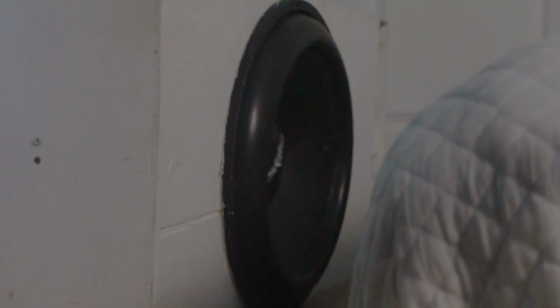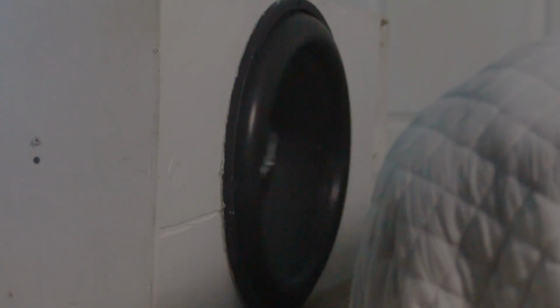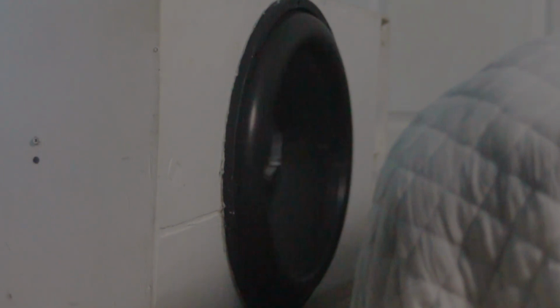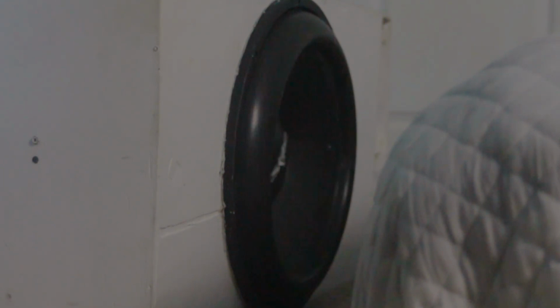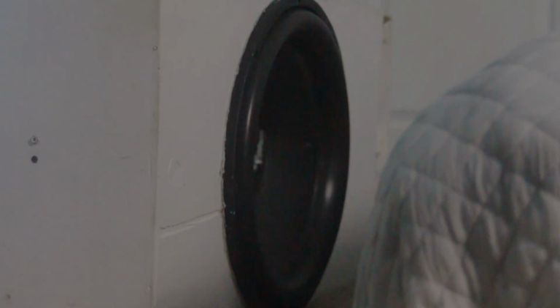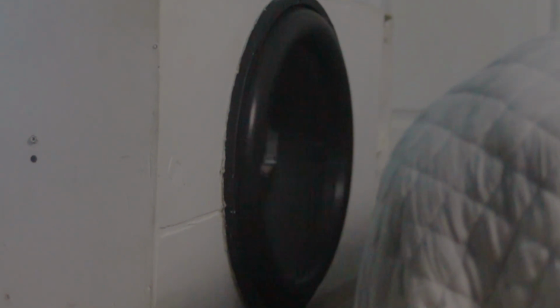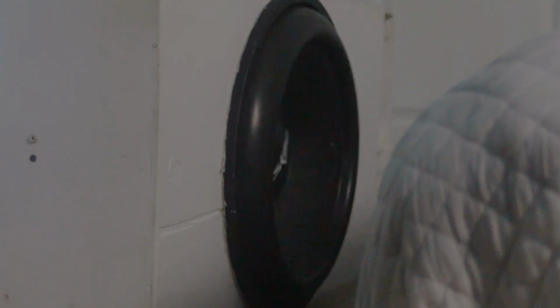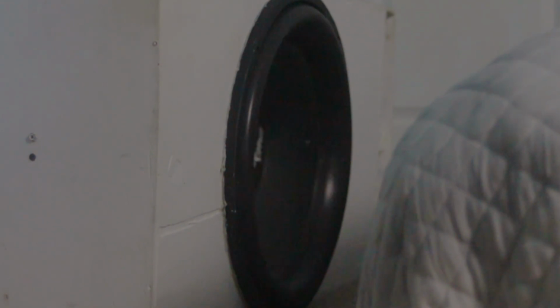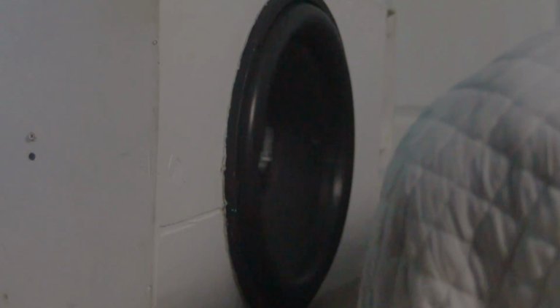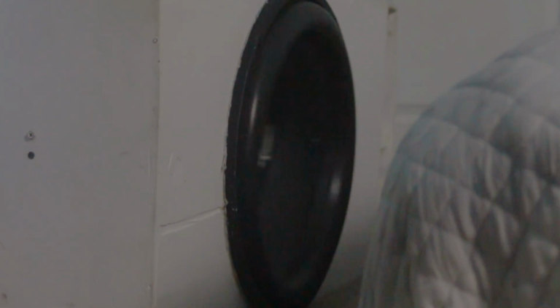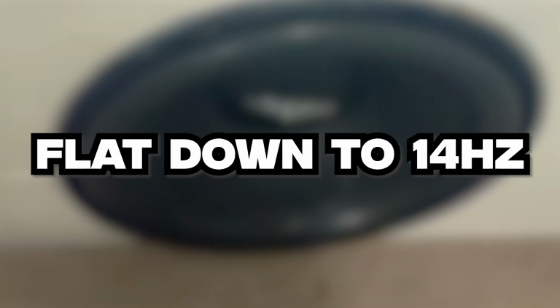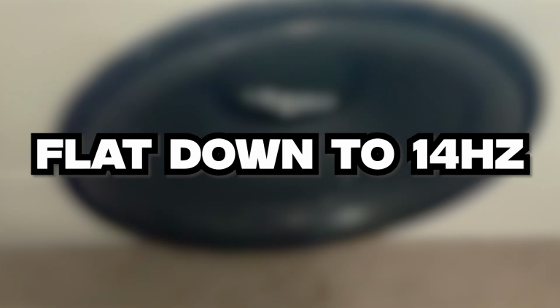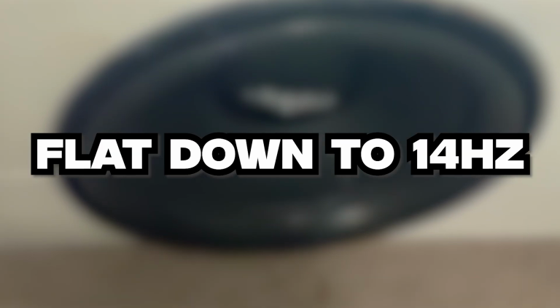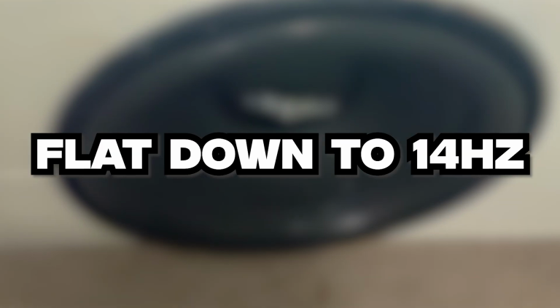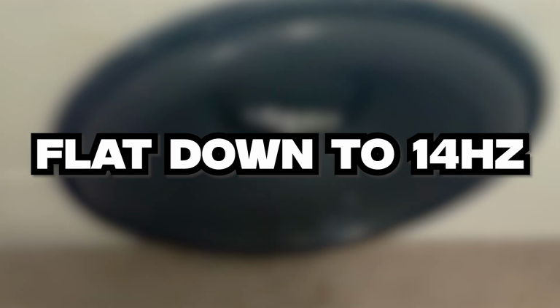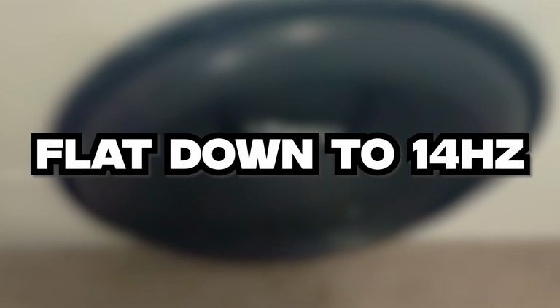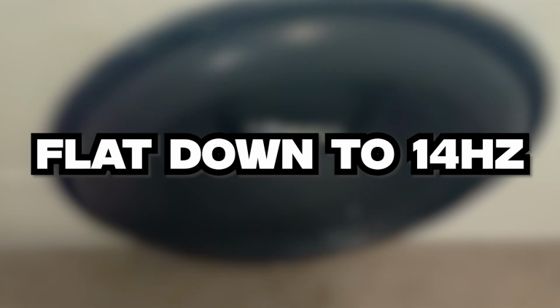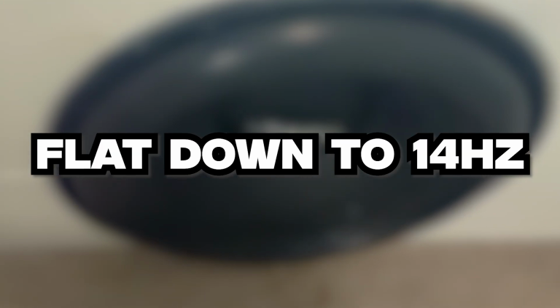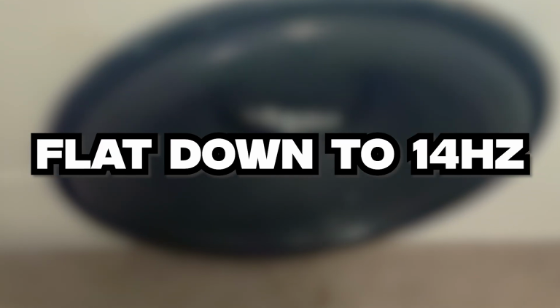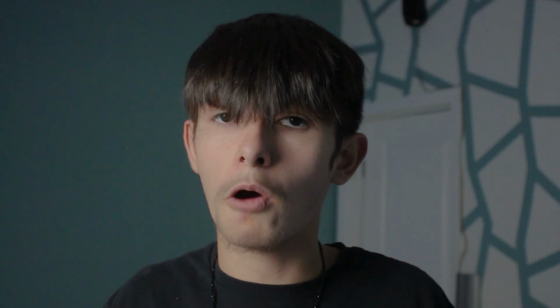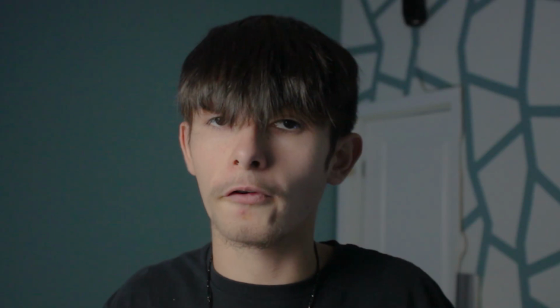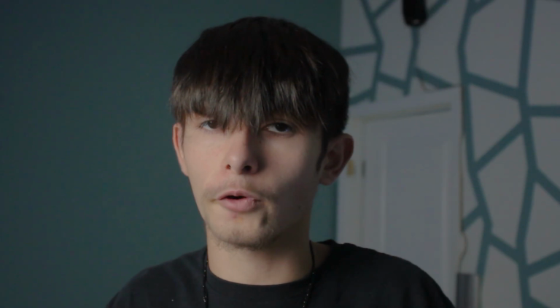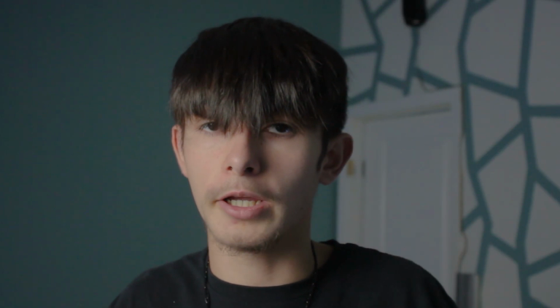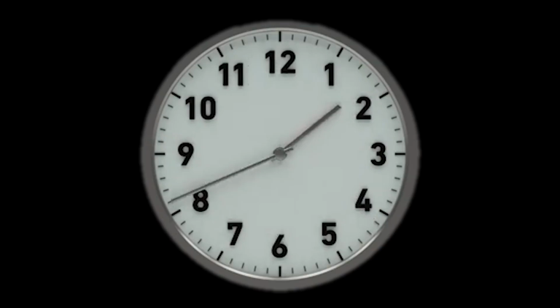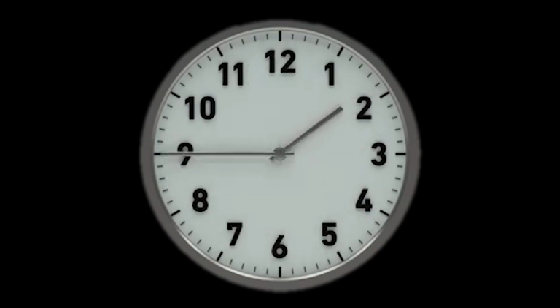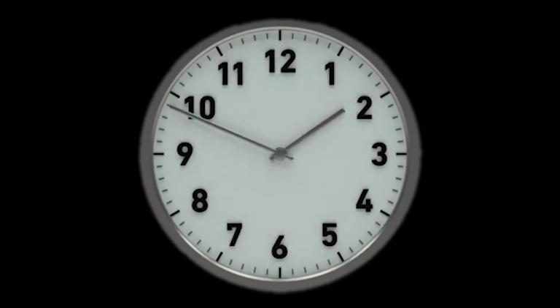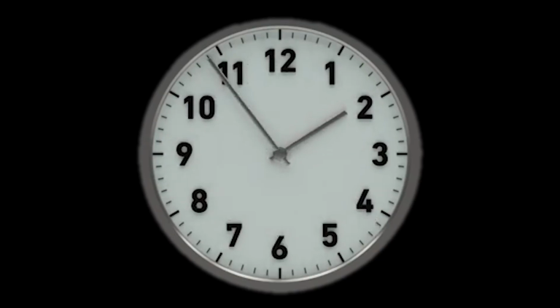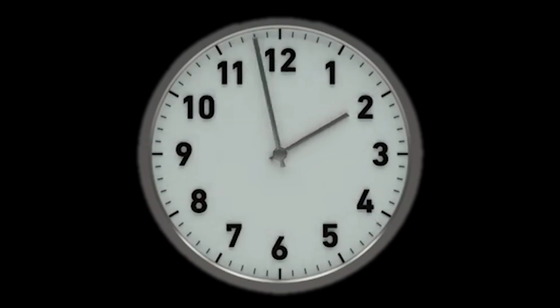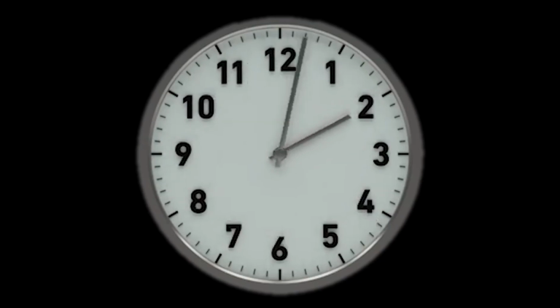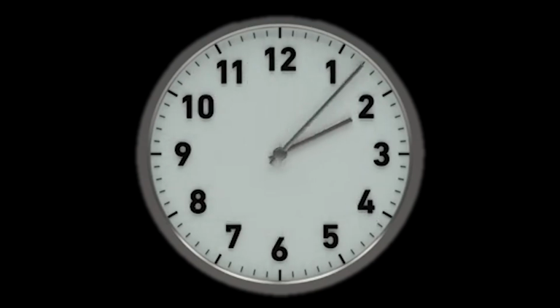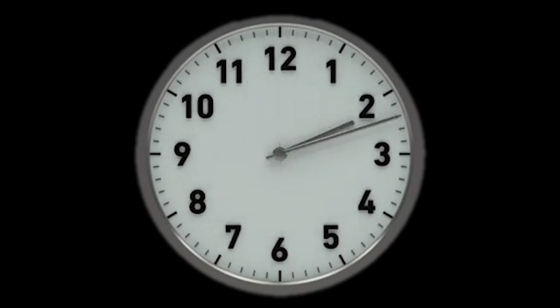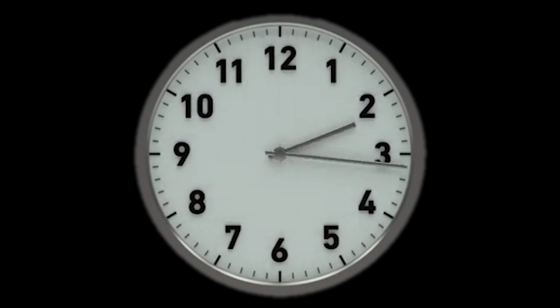This is how I got a flat response all the way down to 14 hertz — all for free, all in the span of a couple of minutes.